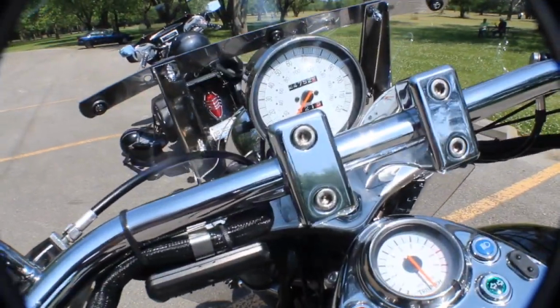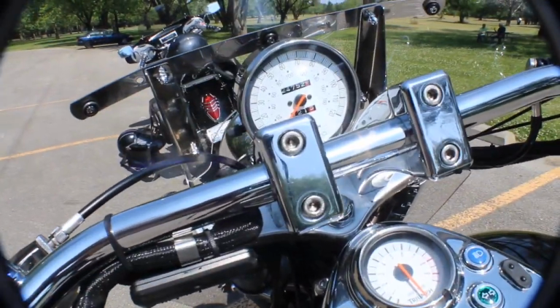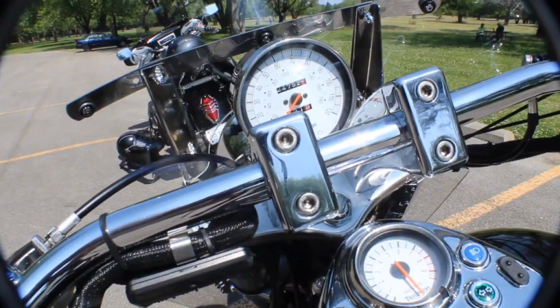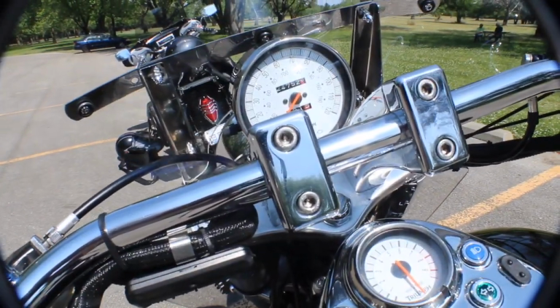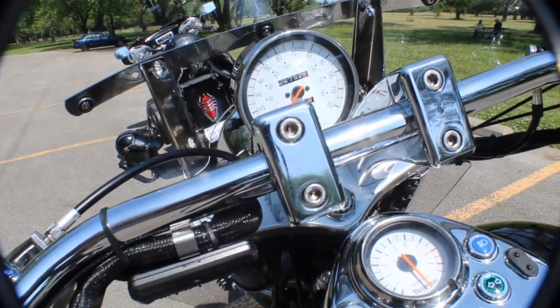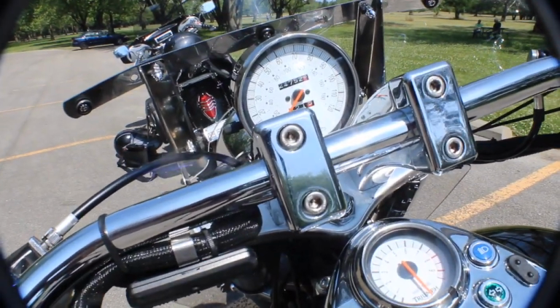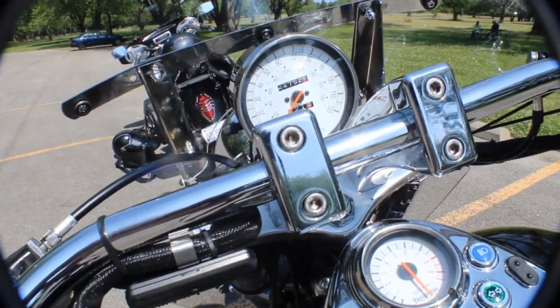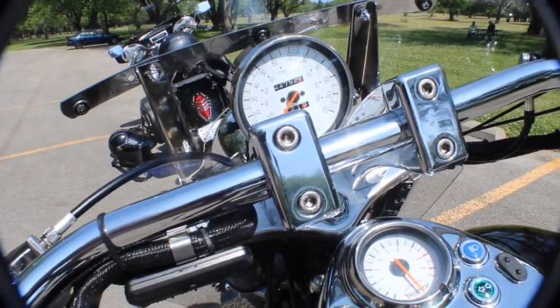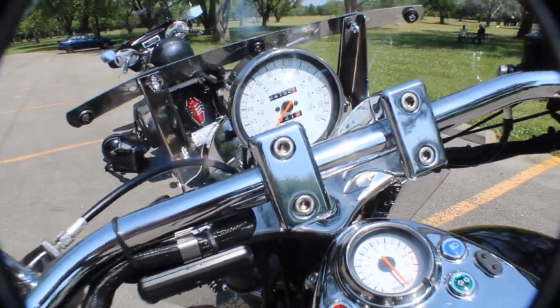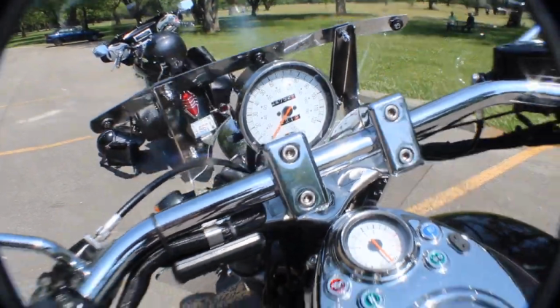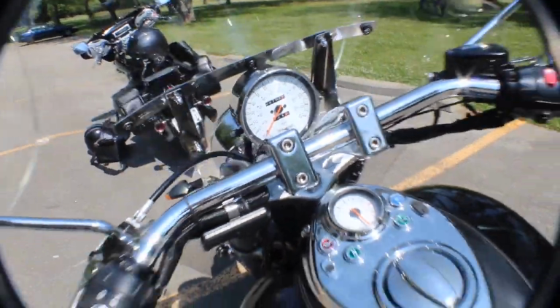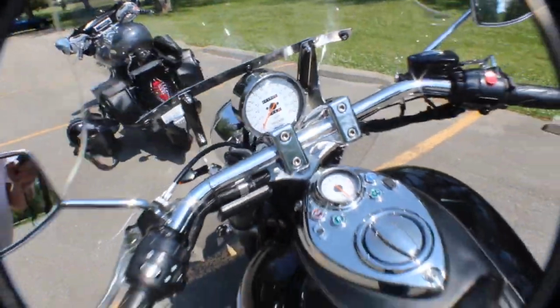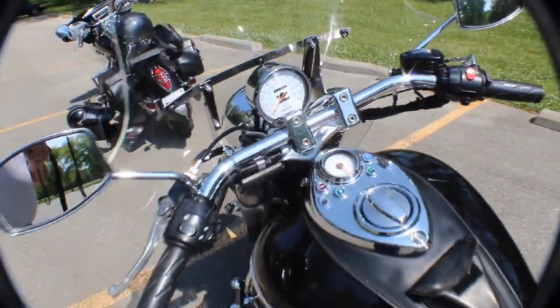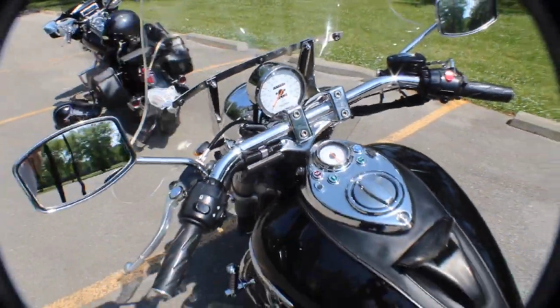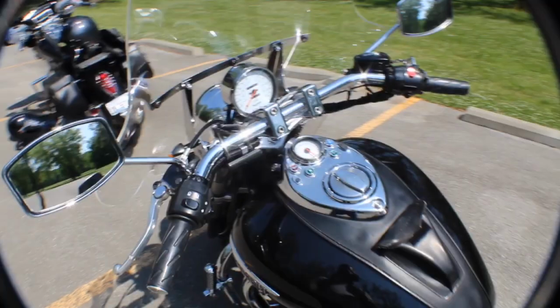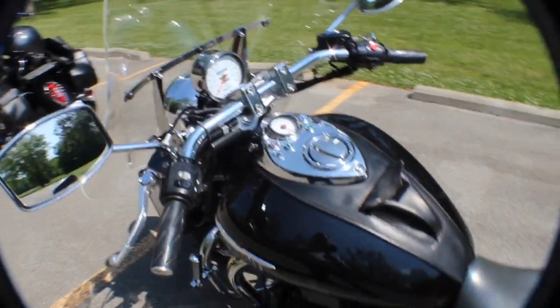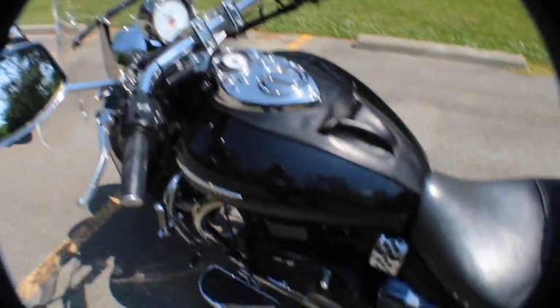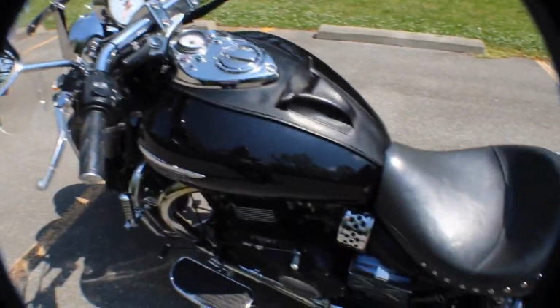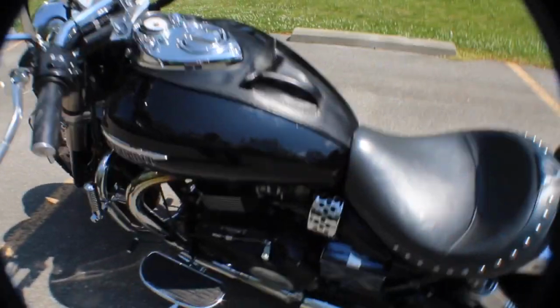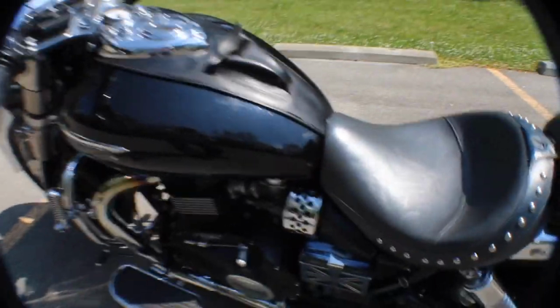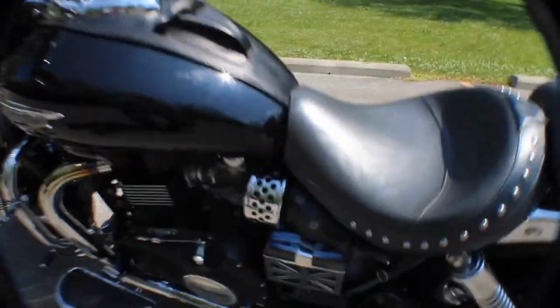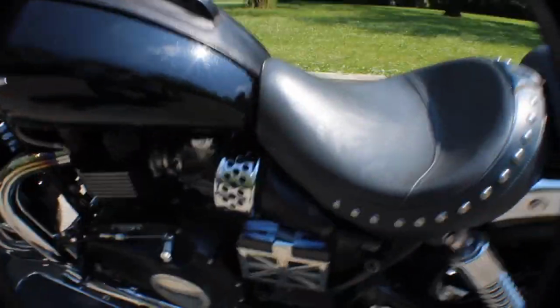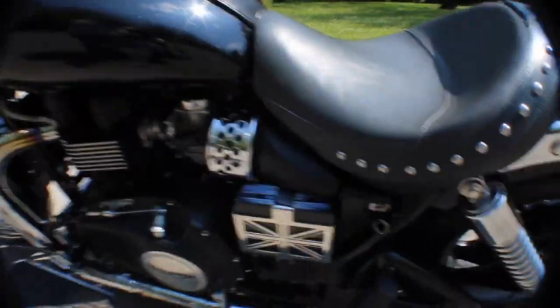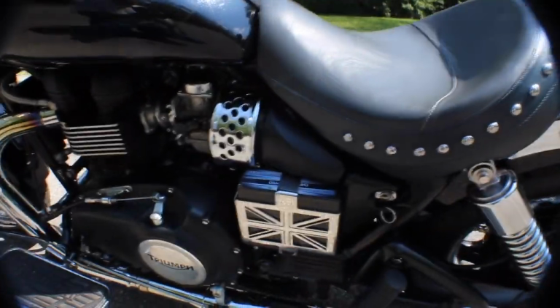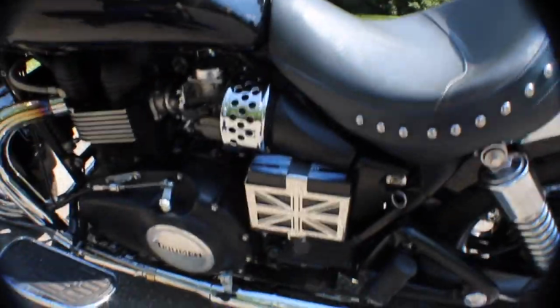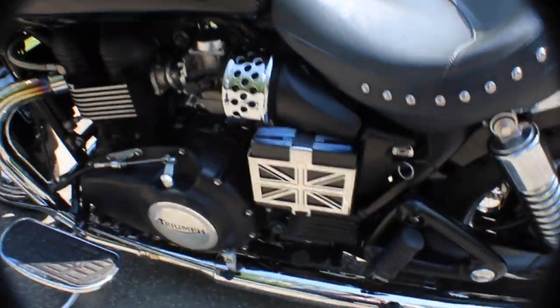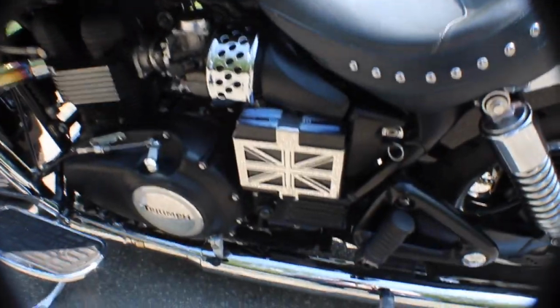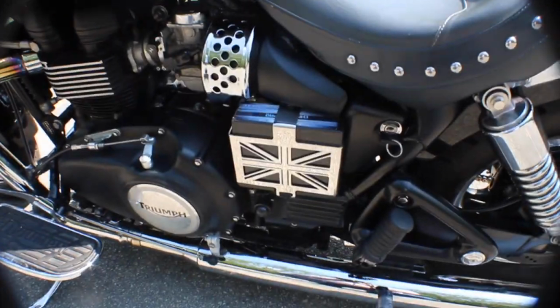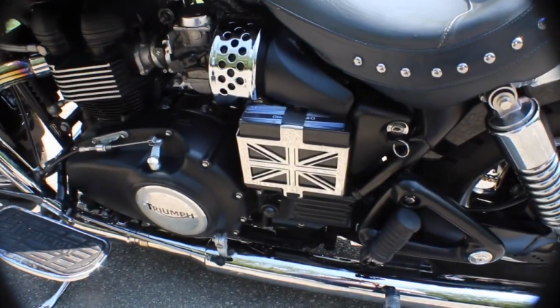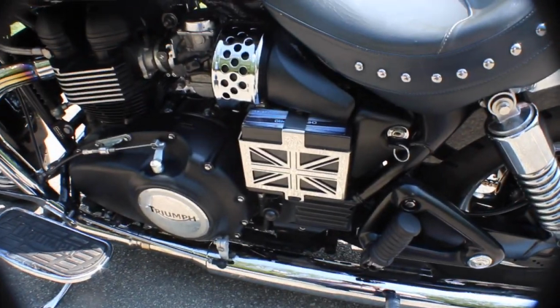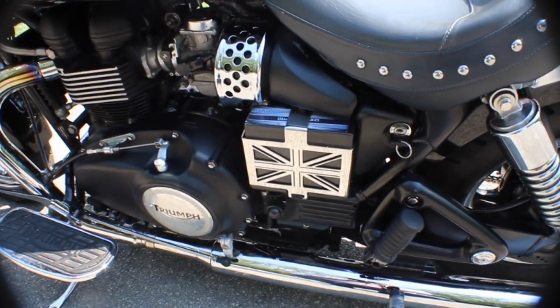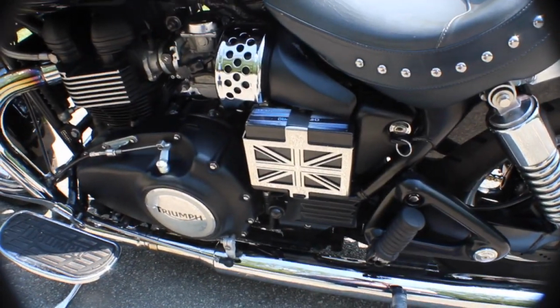He's got 24,752 miles on it. I don't remember what he bought it with — he's only had it for about a year, bought it back in January.